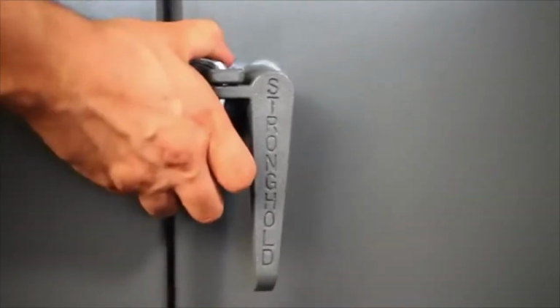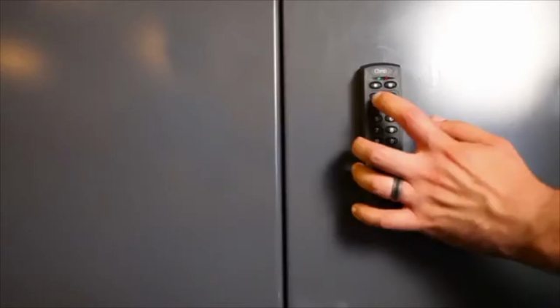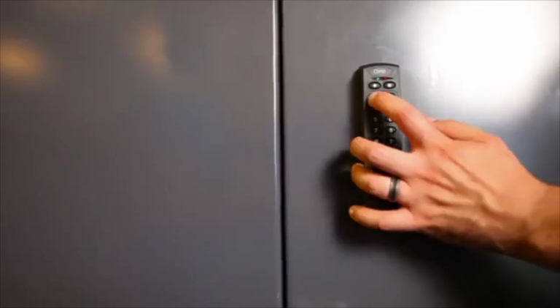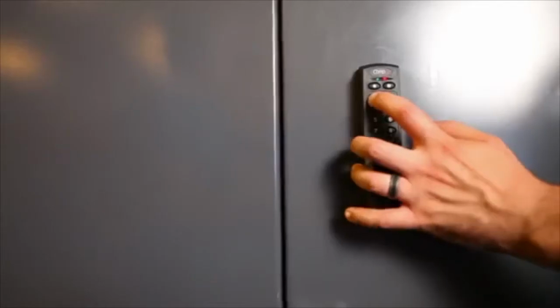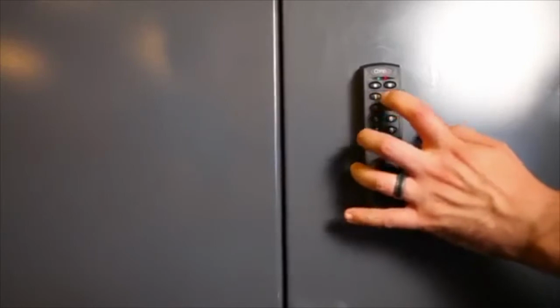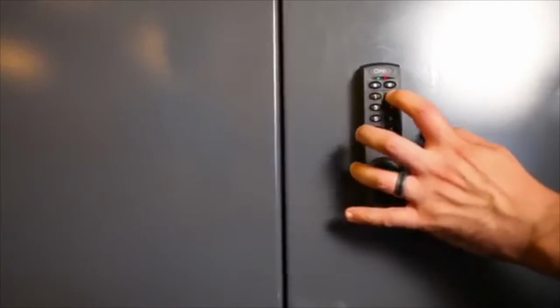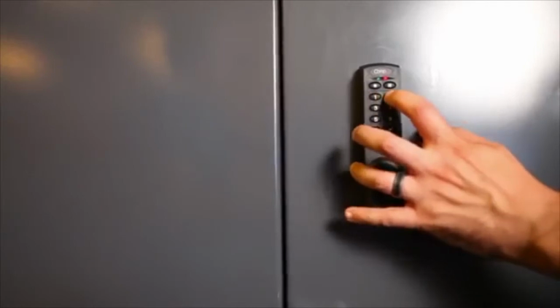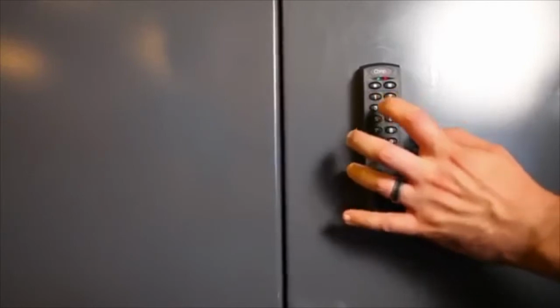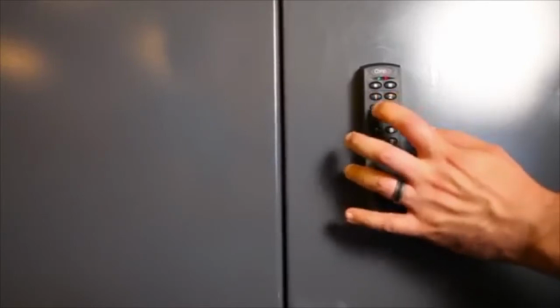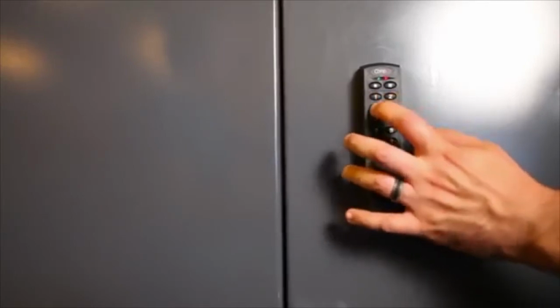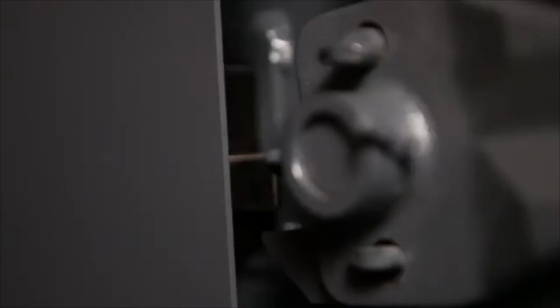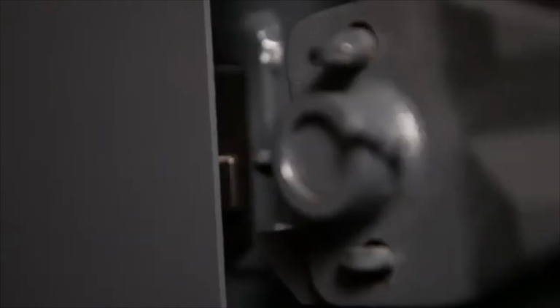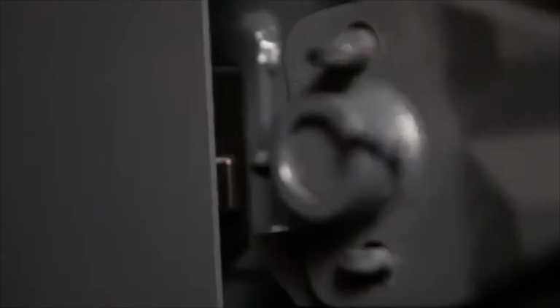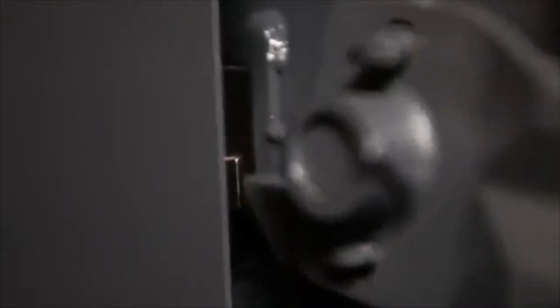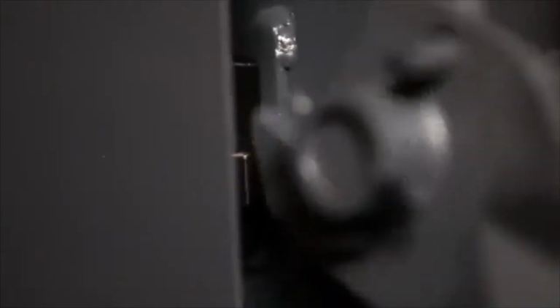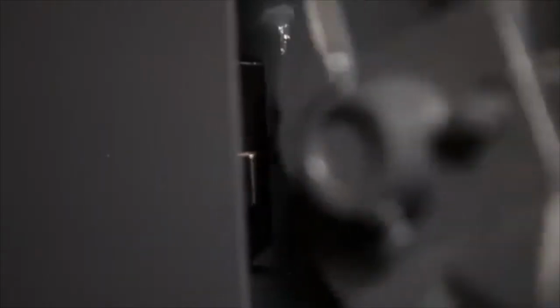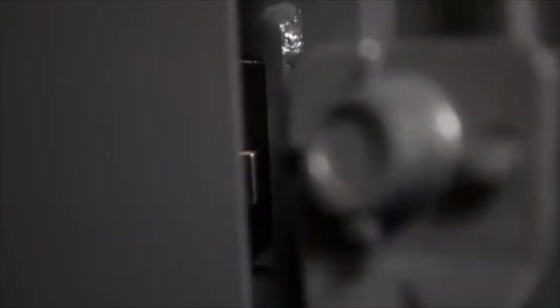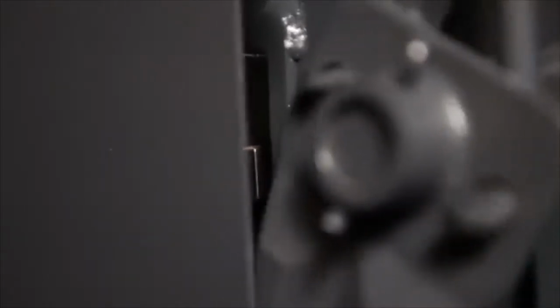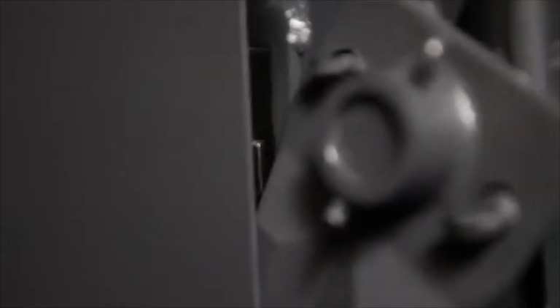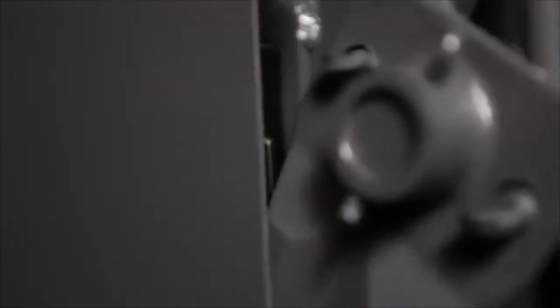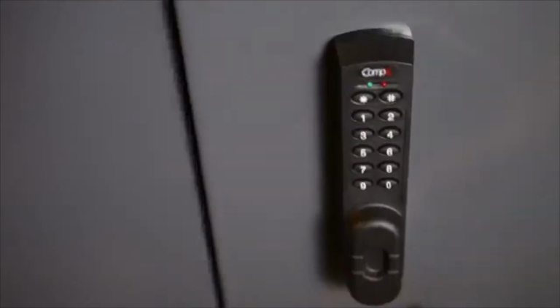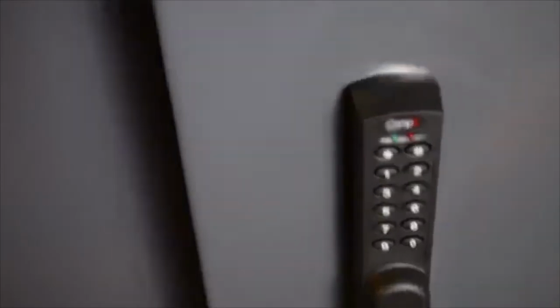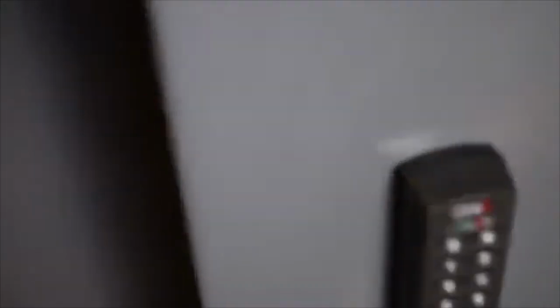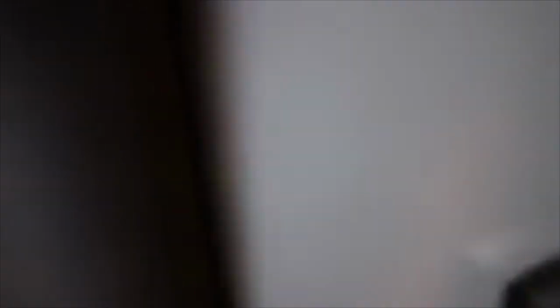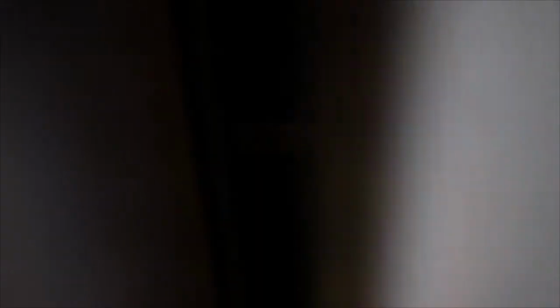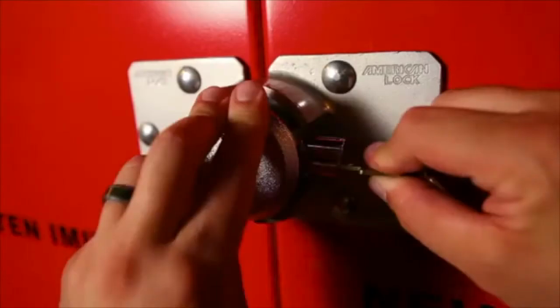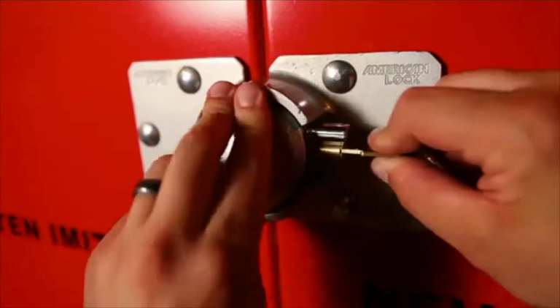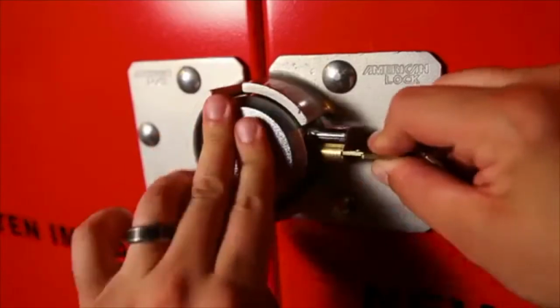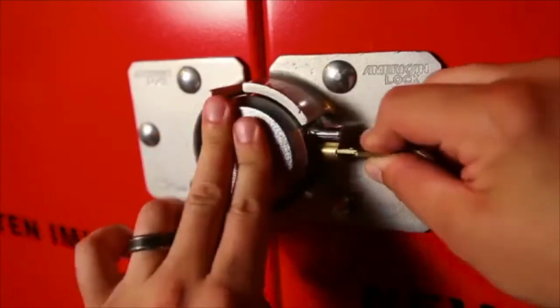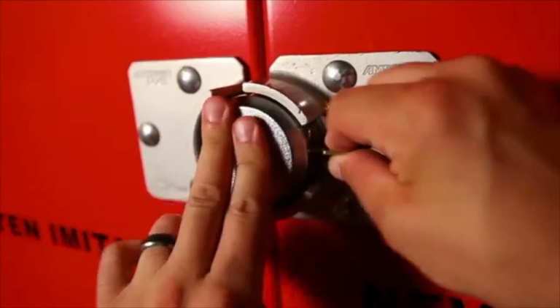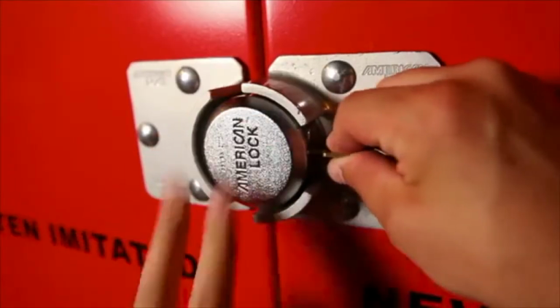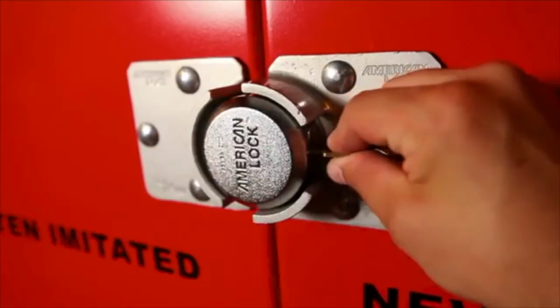Stronghold also offers digital, keycard, and barrel locking options for increased security measures.